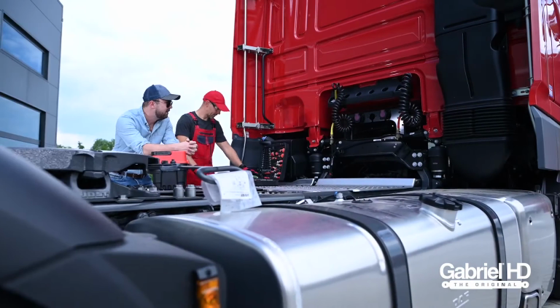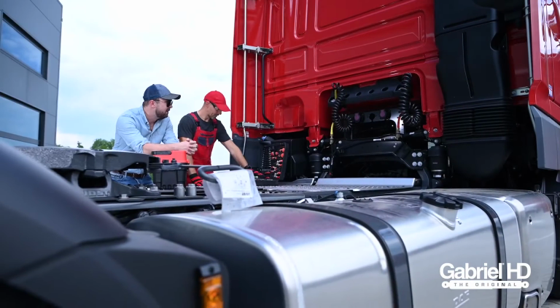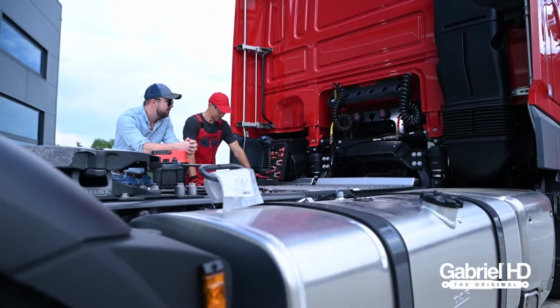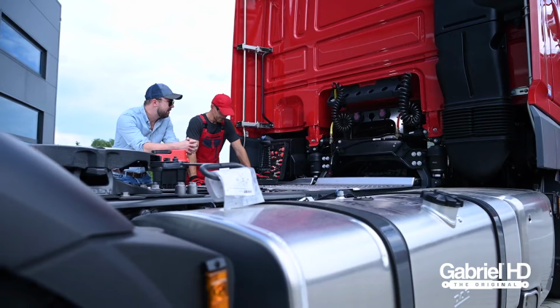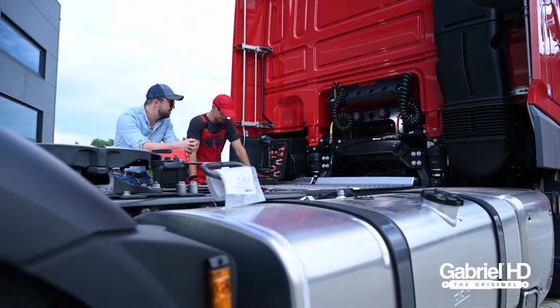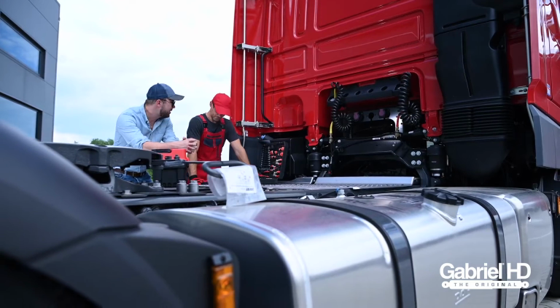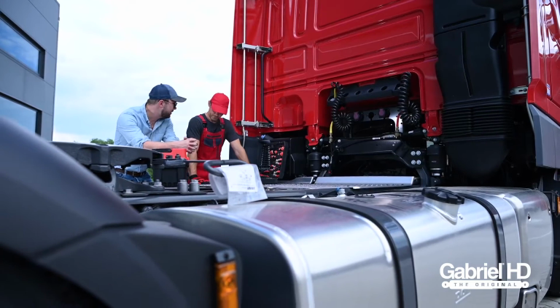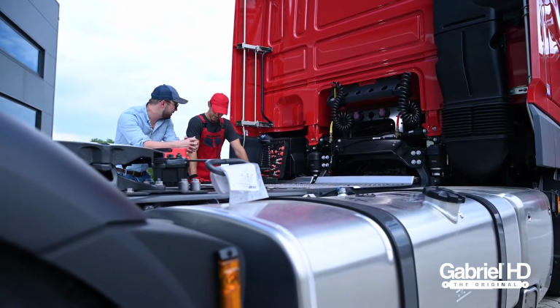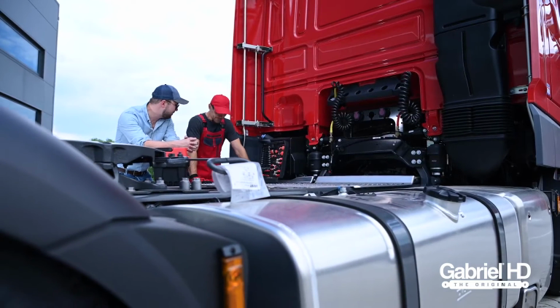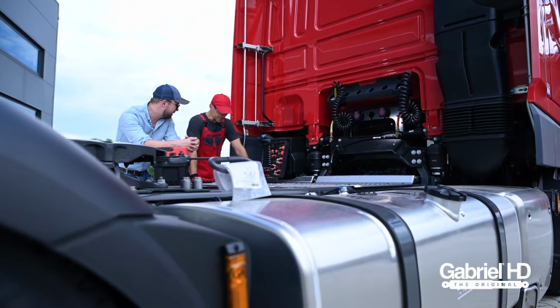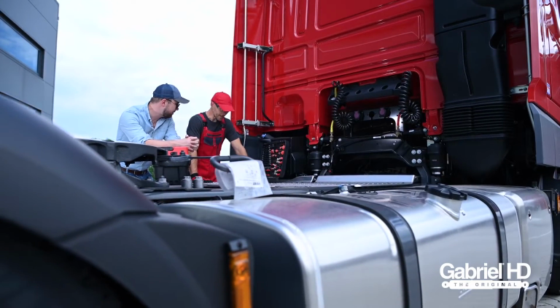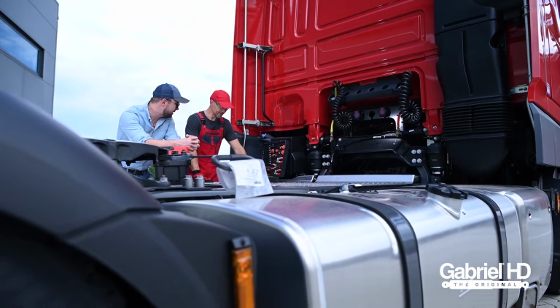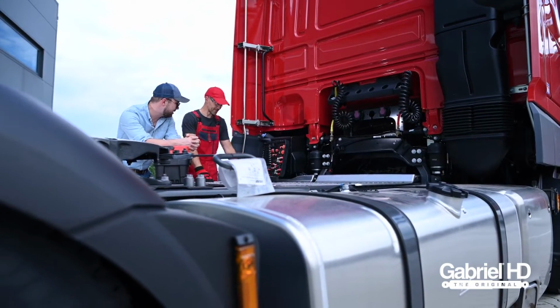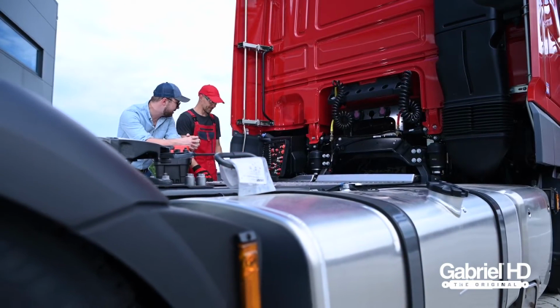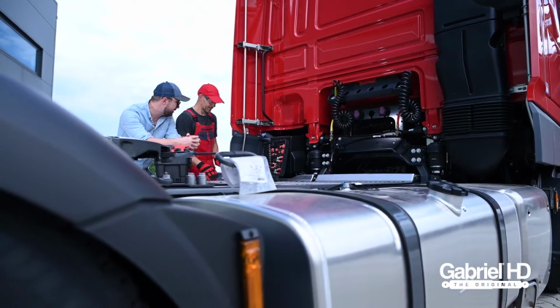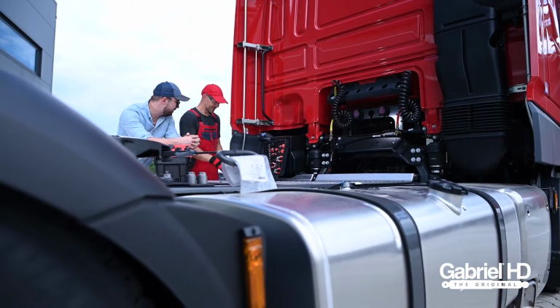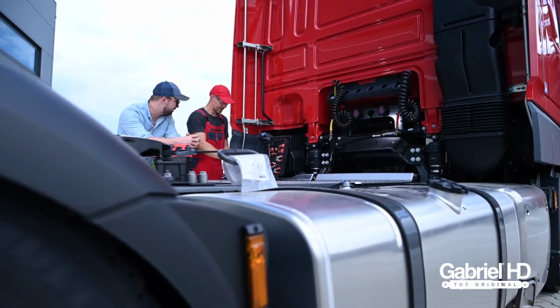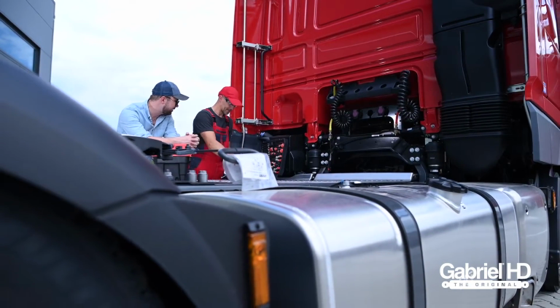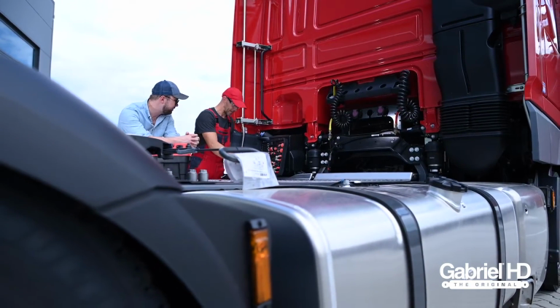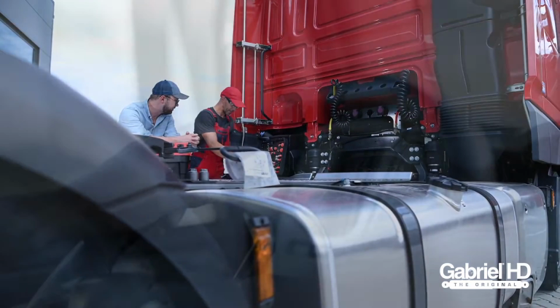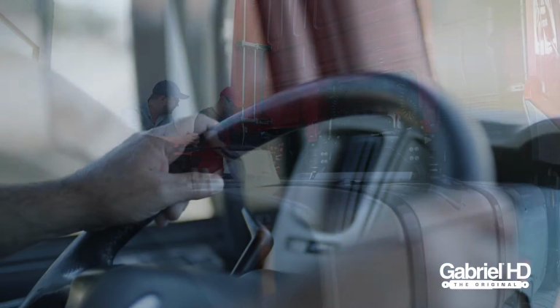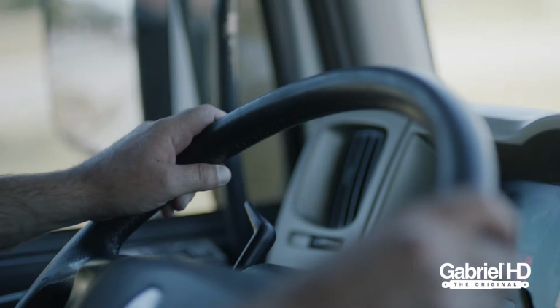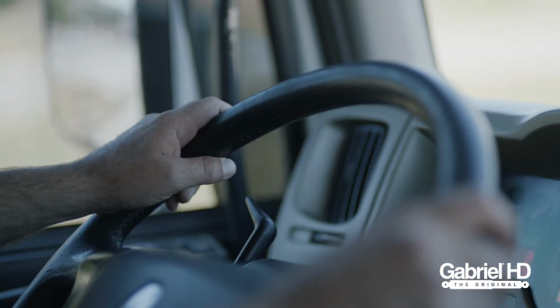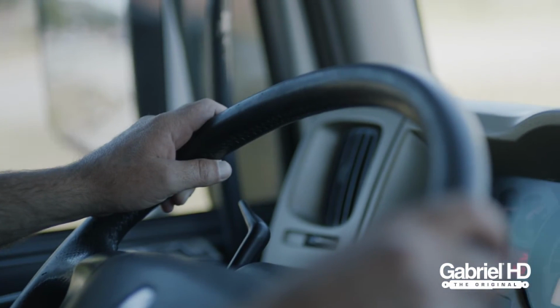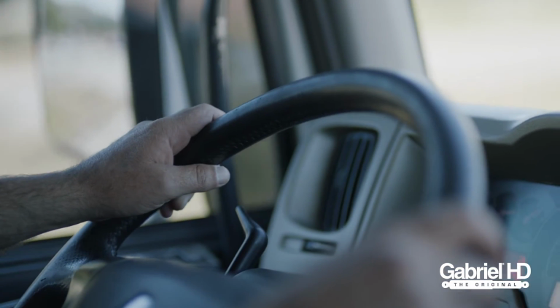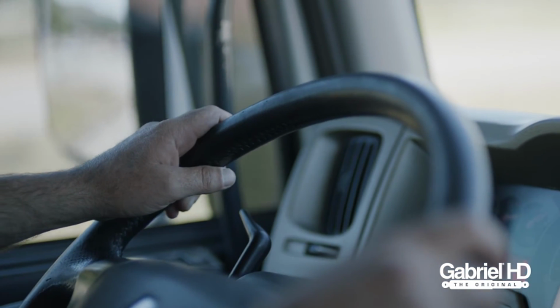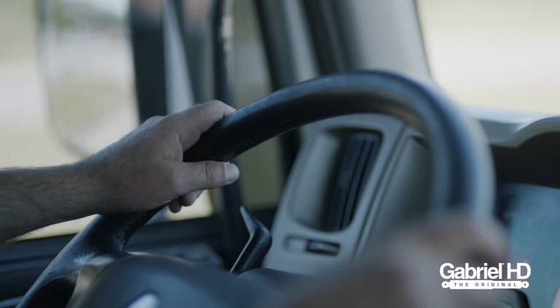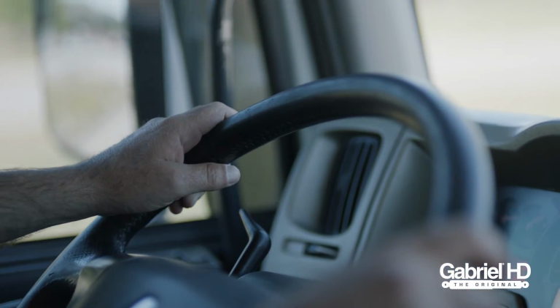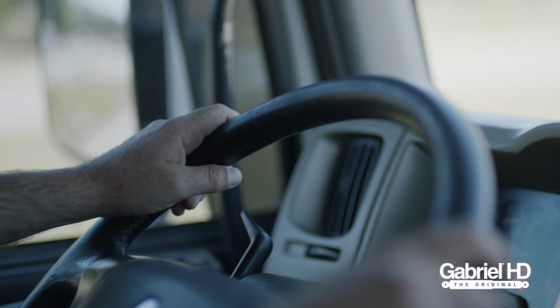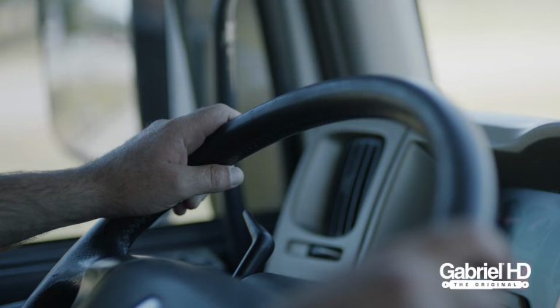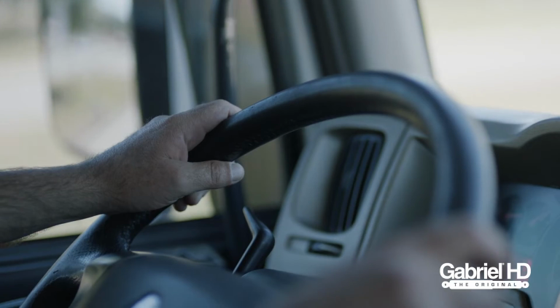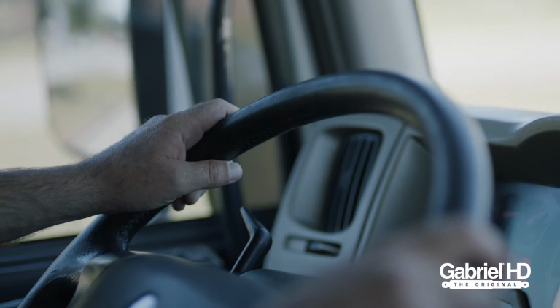The Gabriel heat test should be performed about once a month, but more frequently on high mileage vehicles.